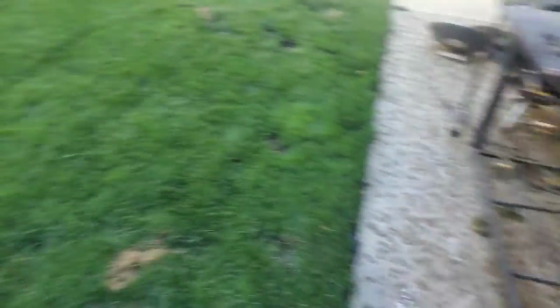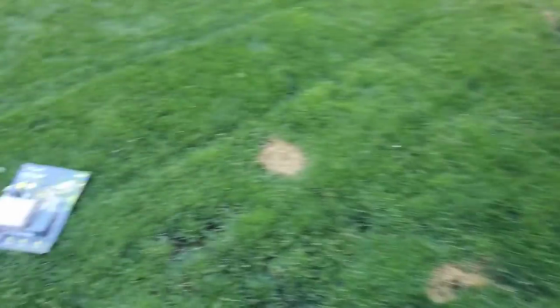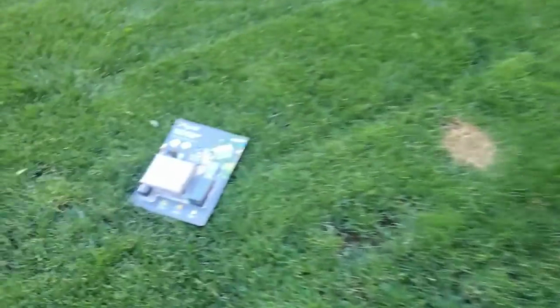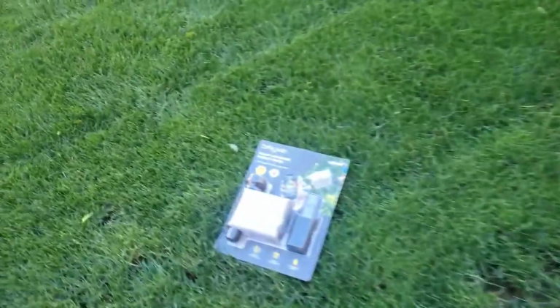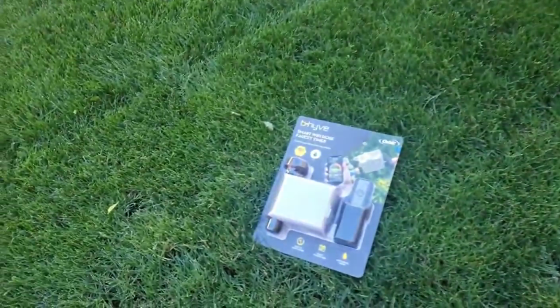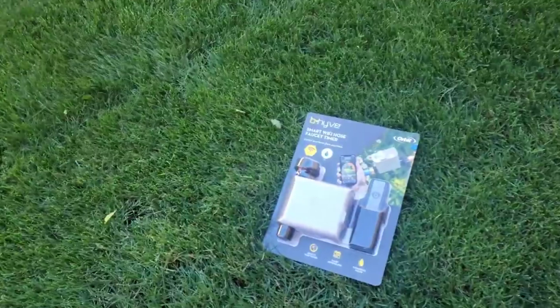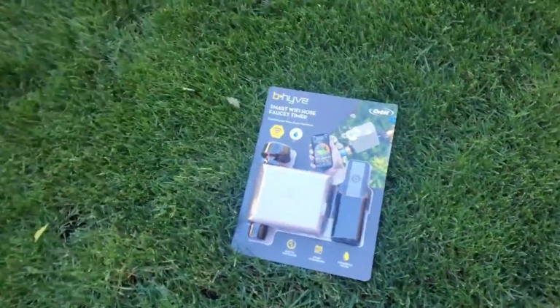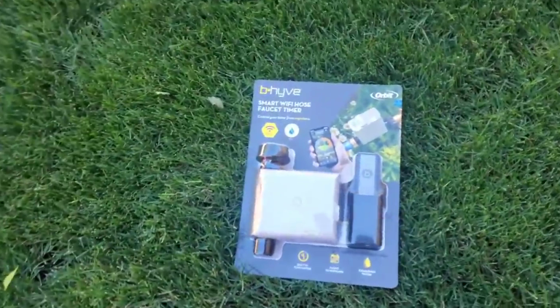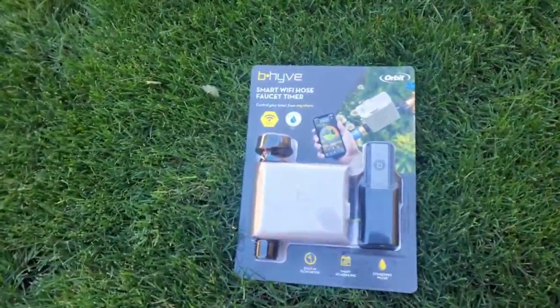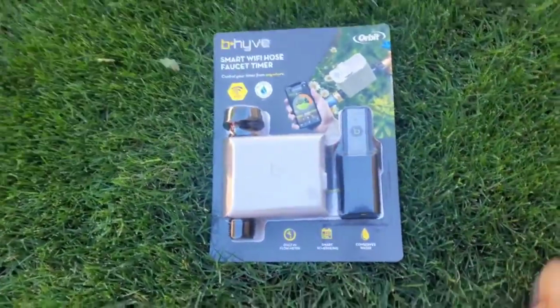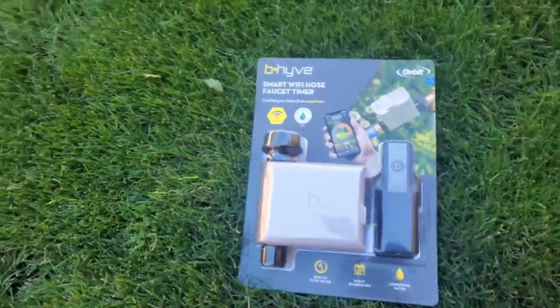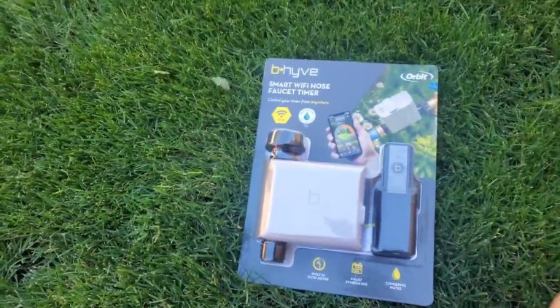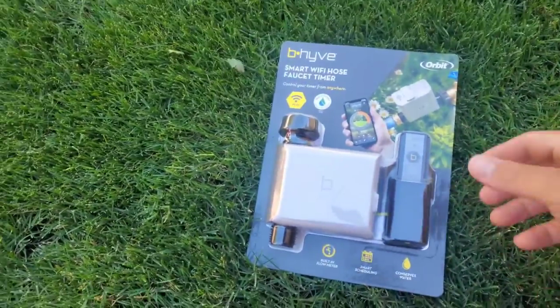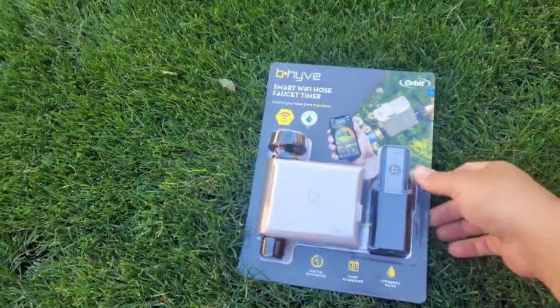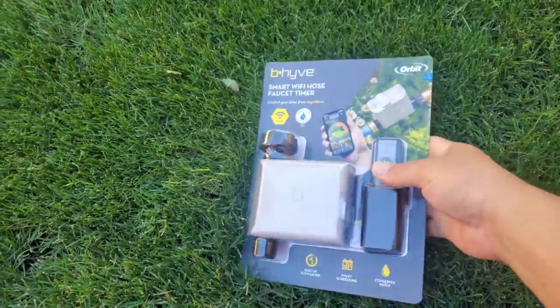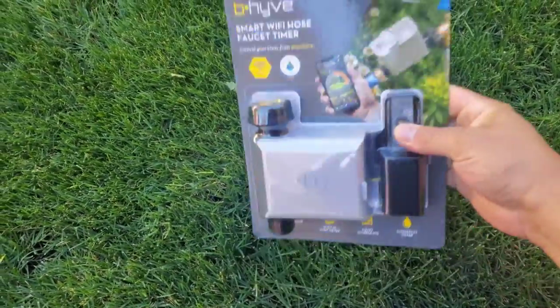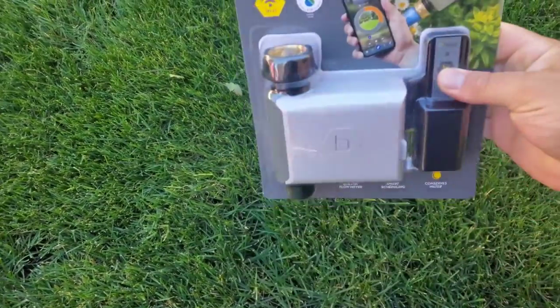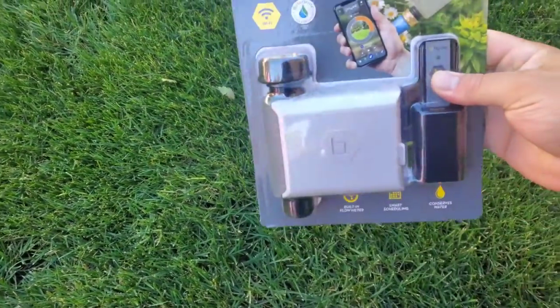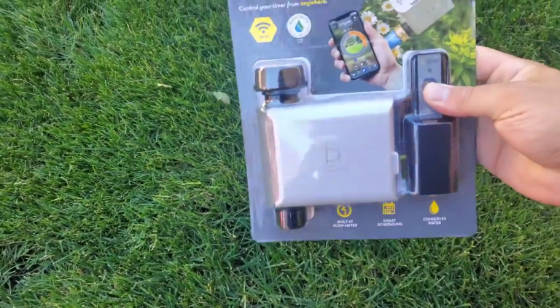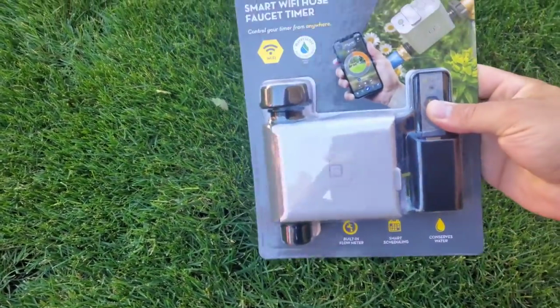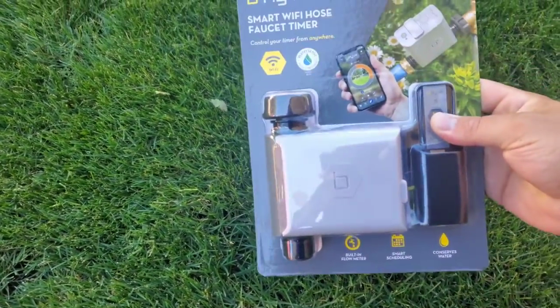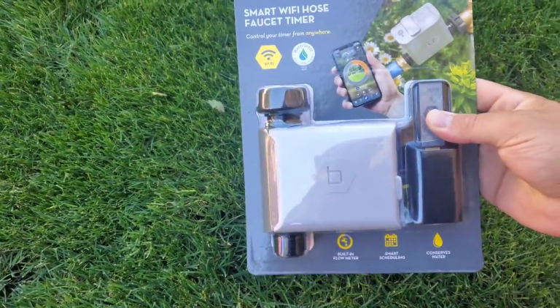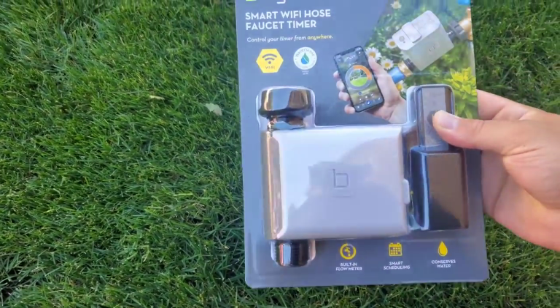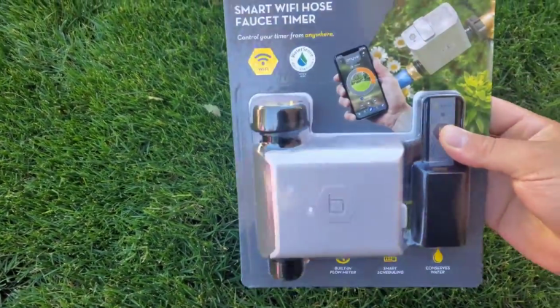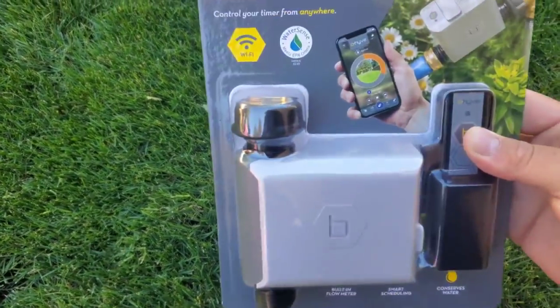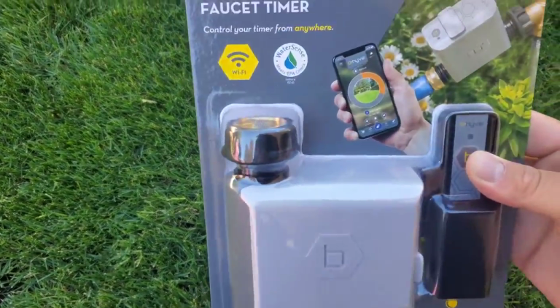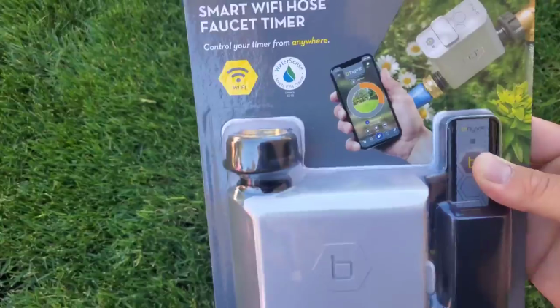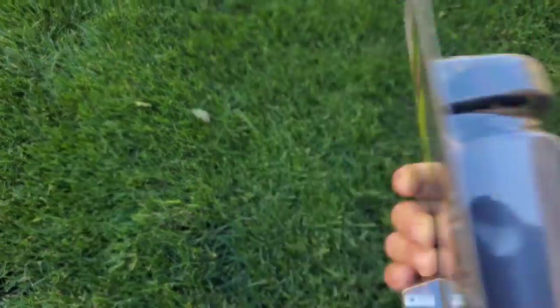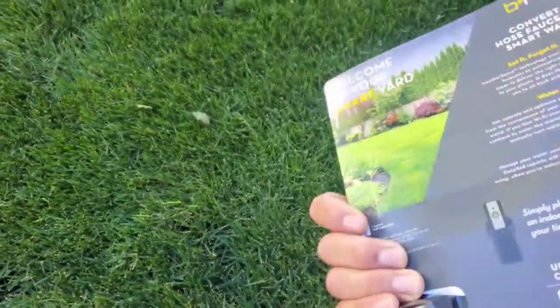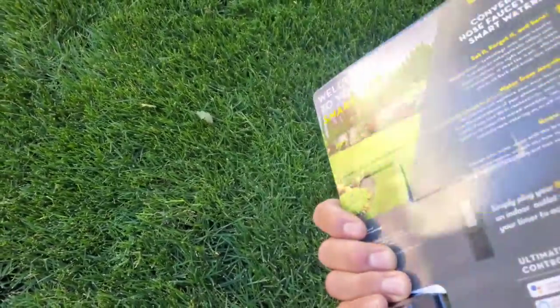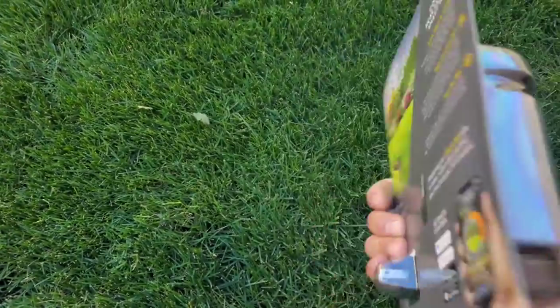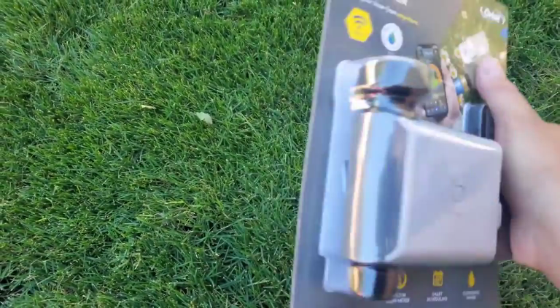So I brought it home and here it is, guys. Let's go ahead and open this up, set it up, and check it out.